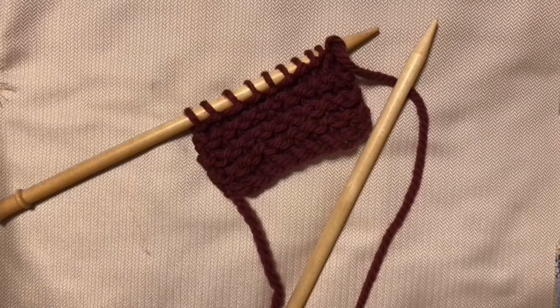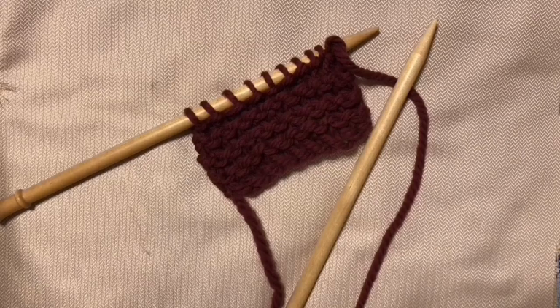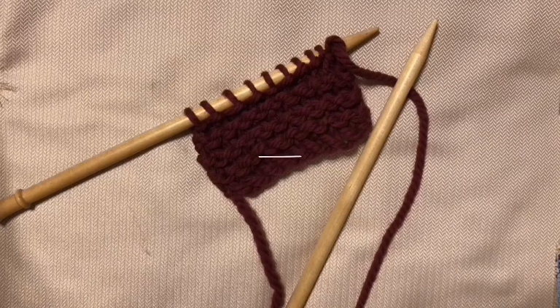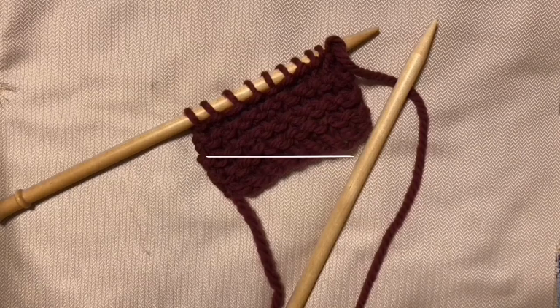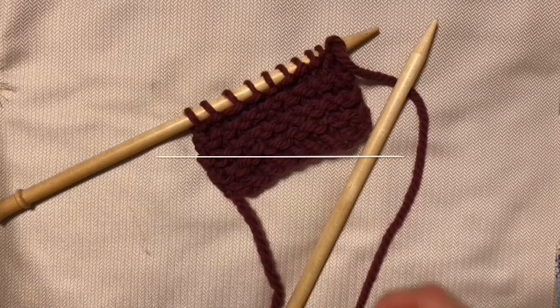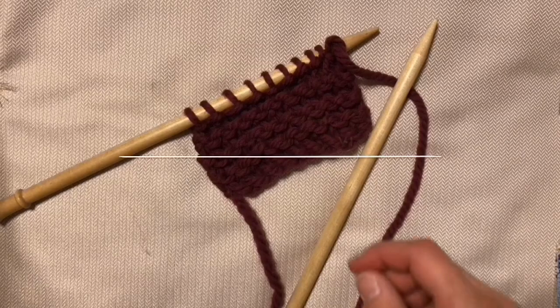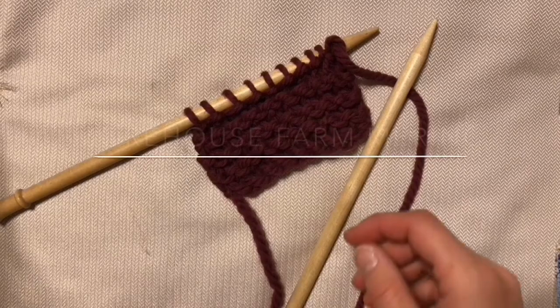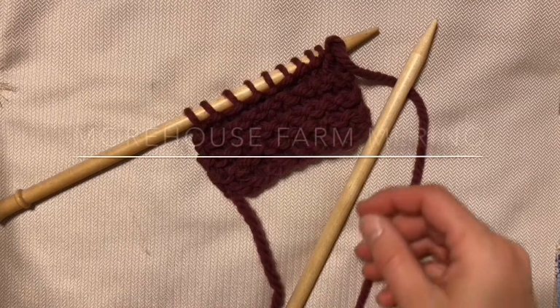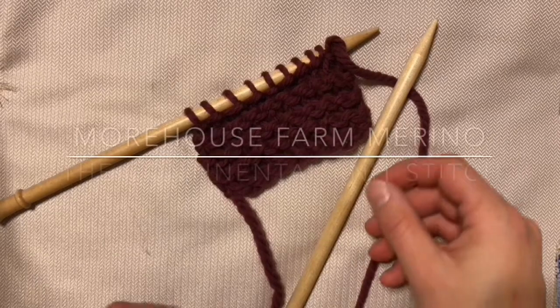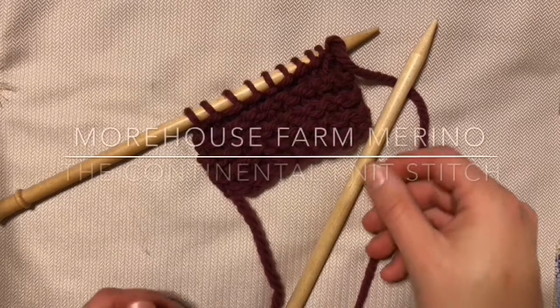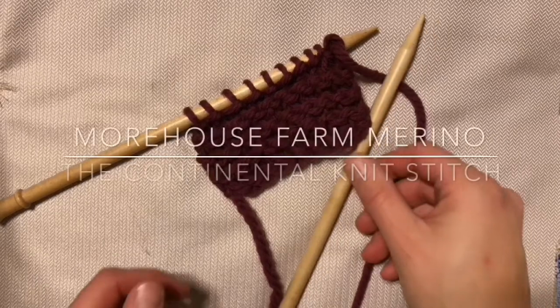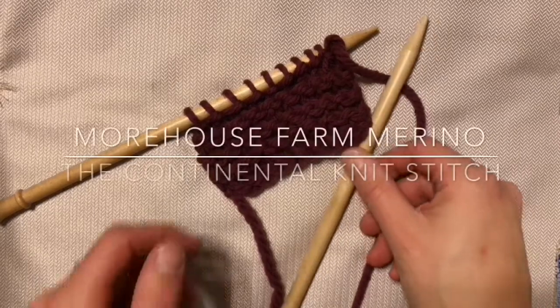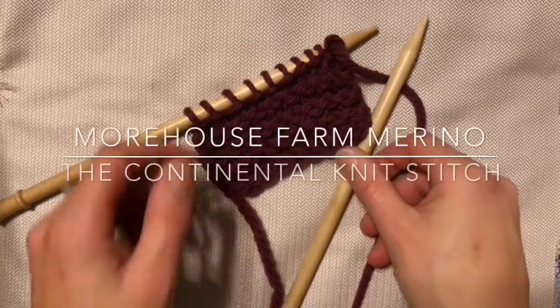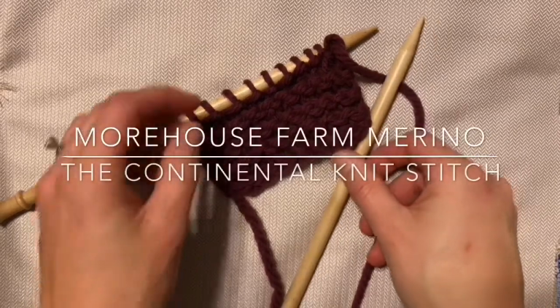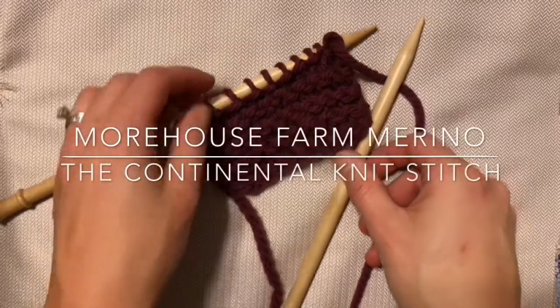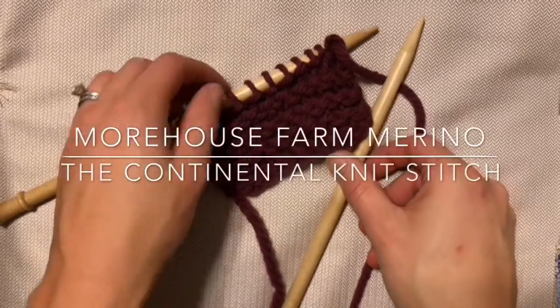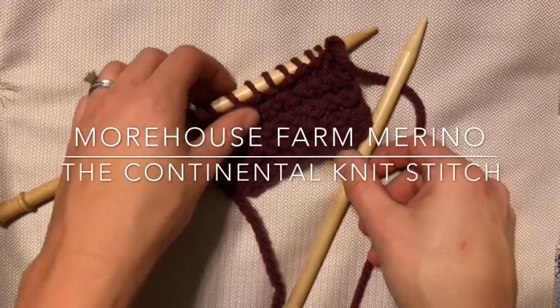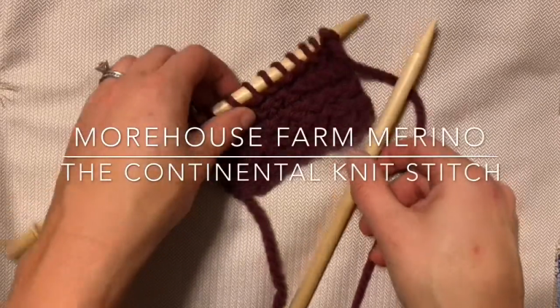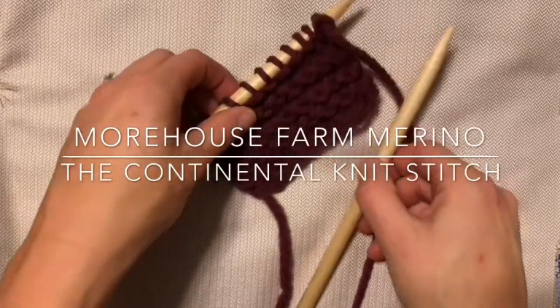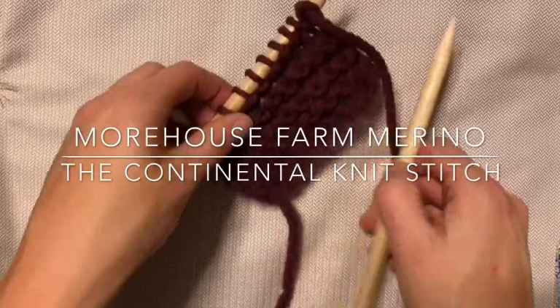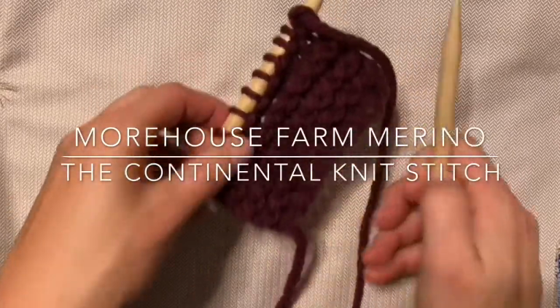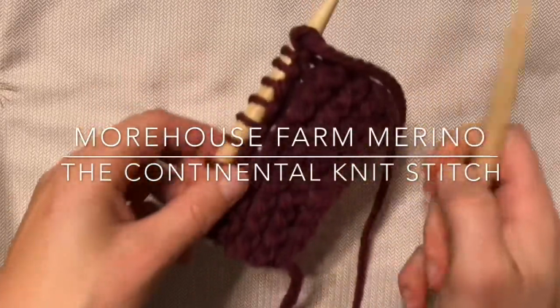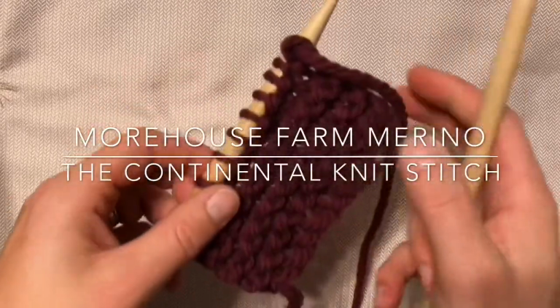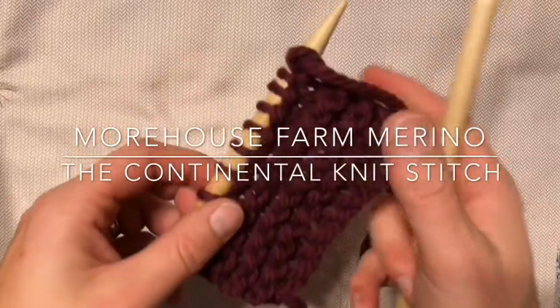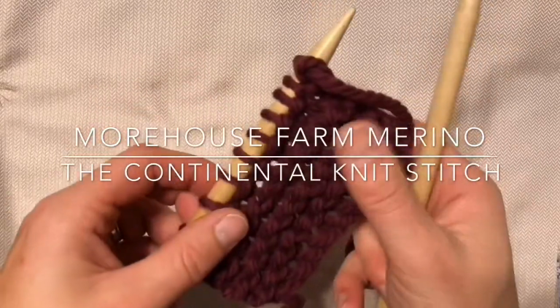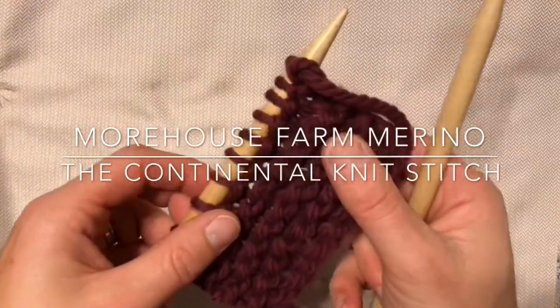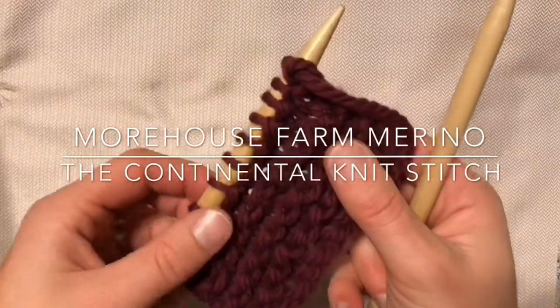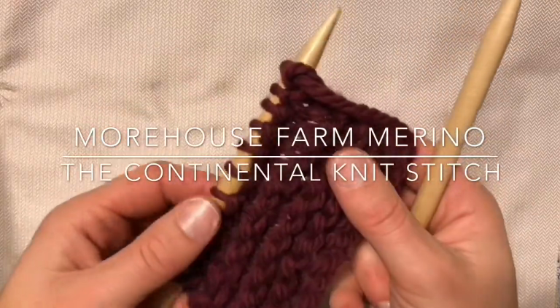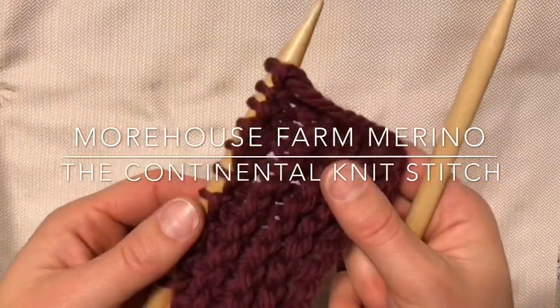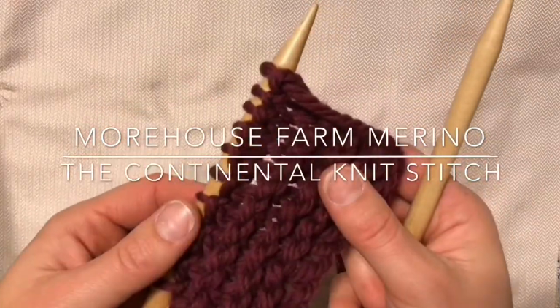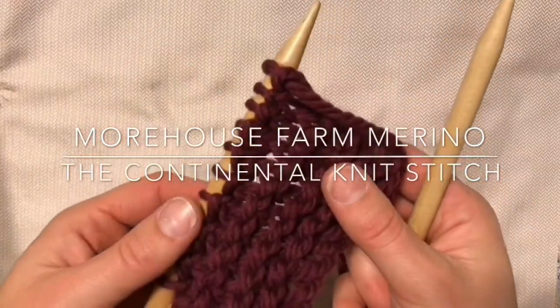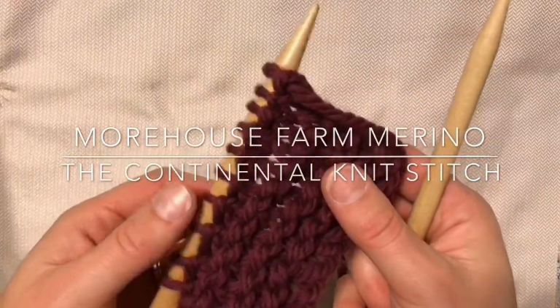Hello, Erin from Morehouse Farm here with a quick video on the Continental Knit Stitch.